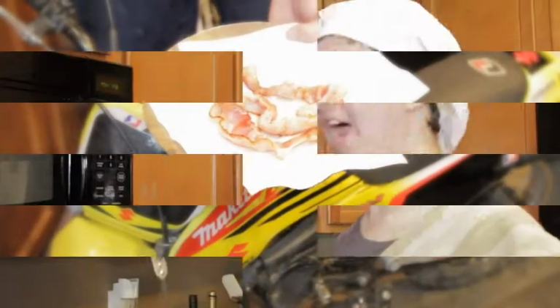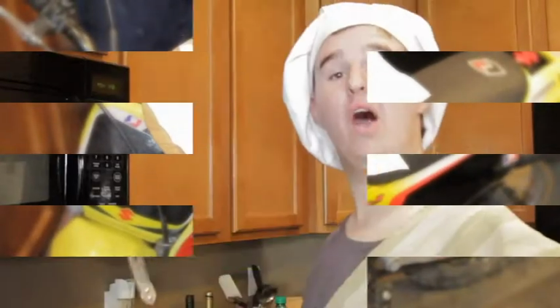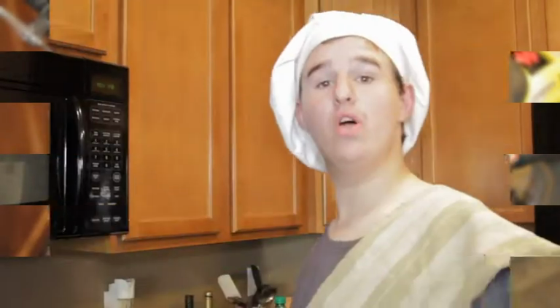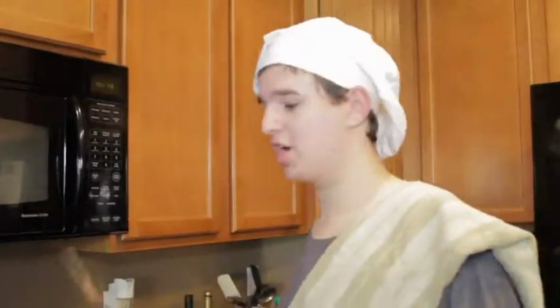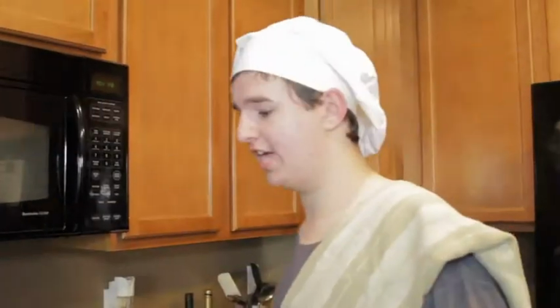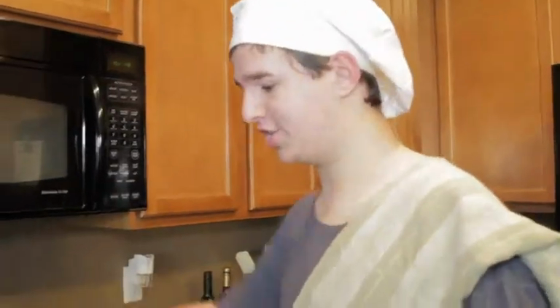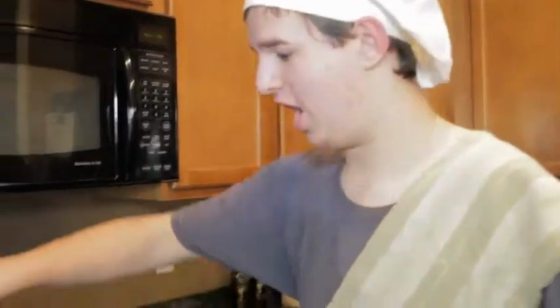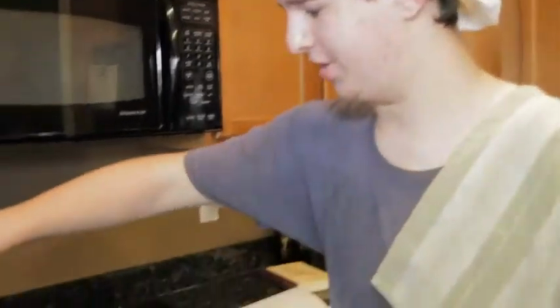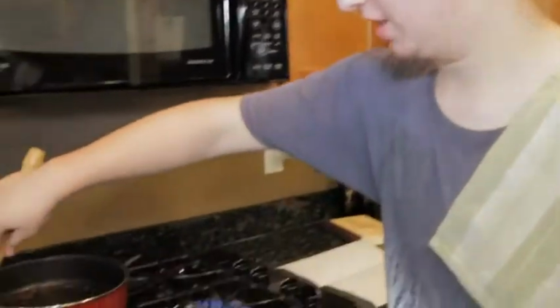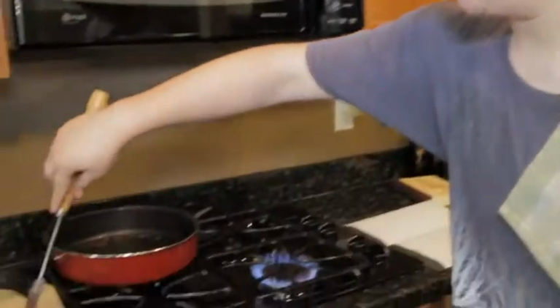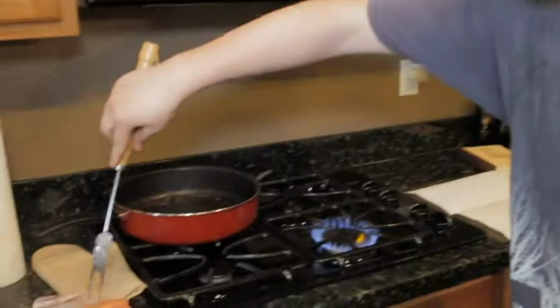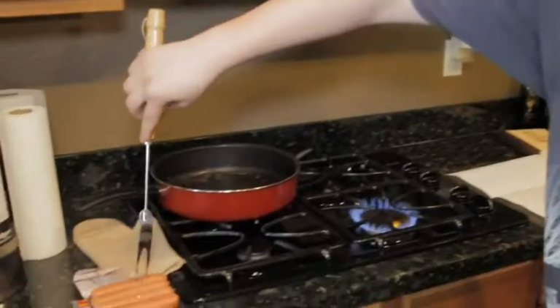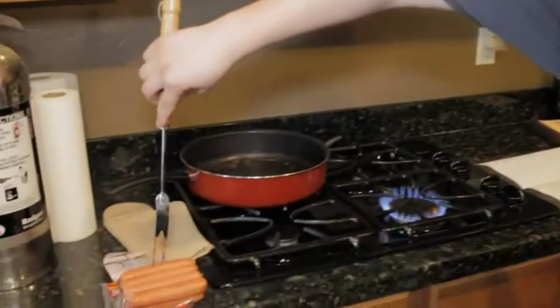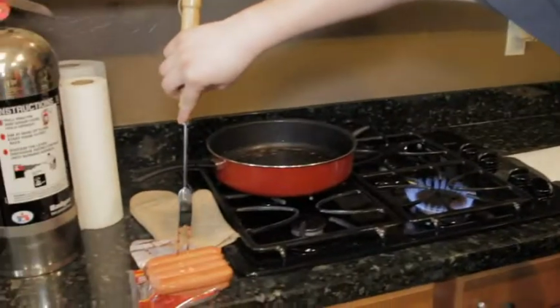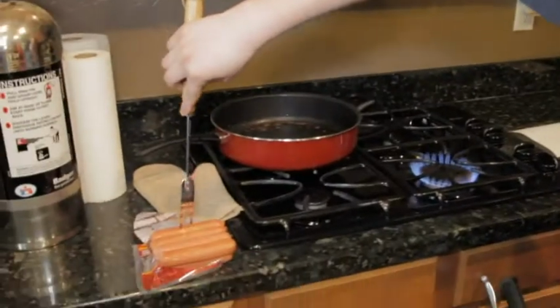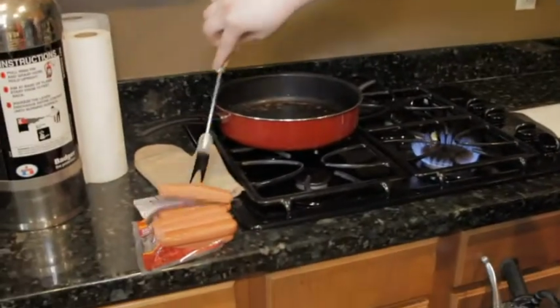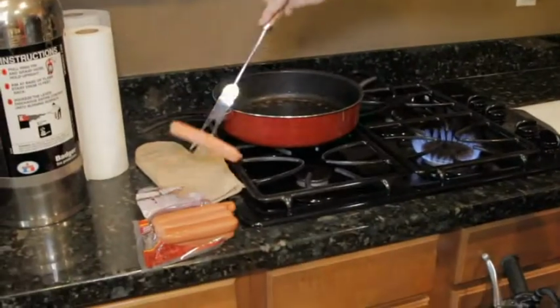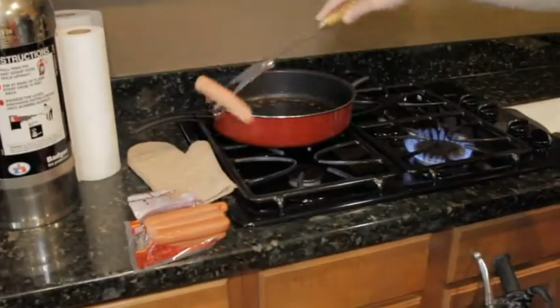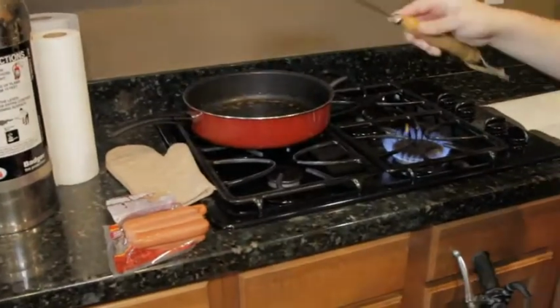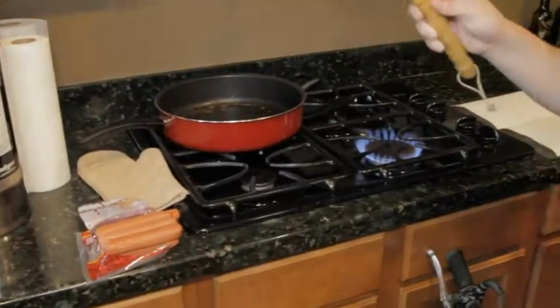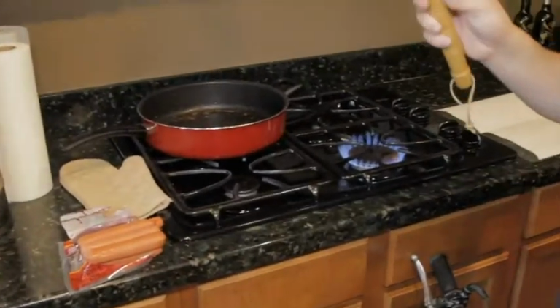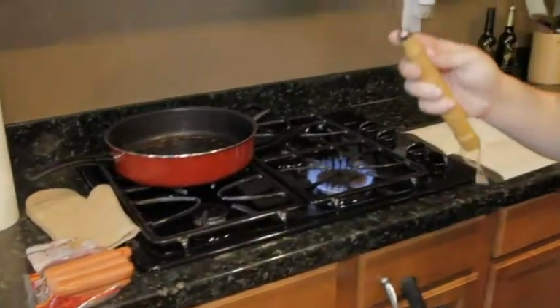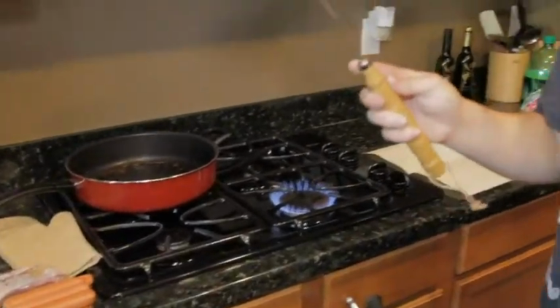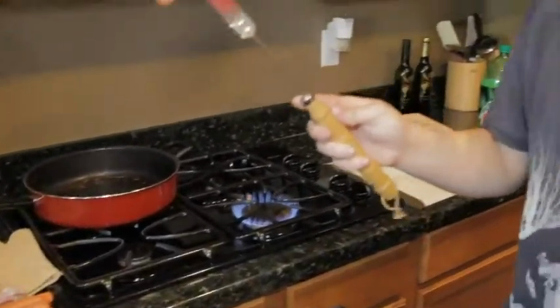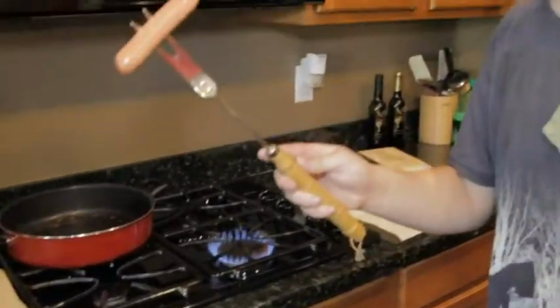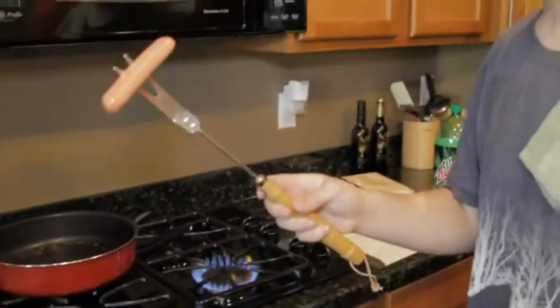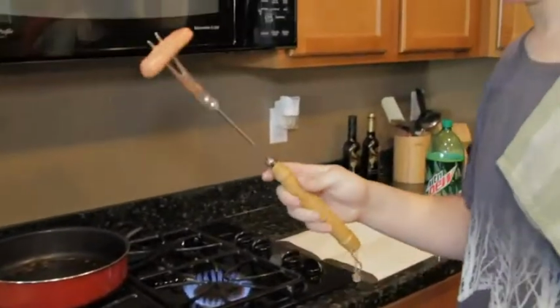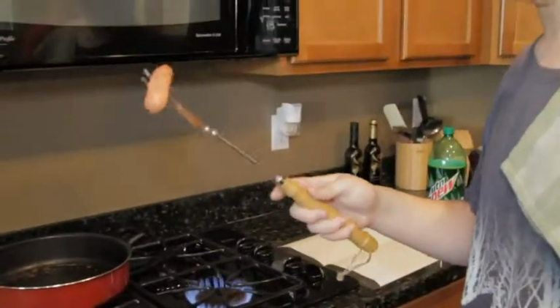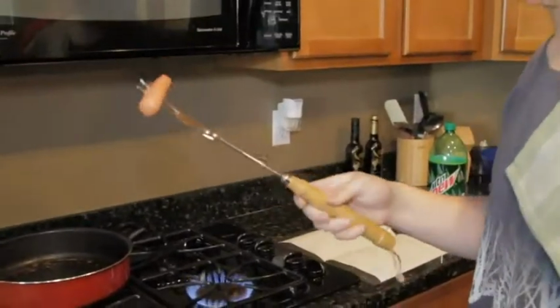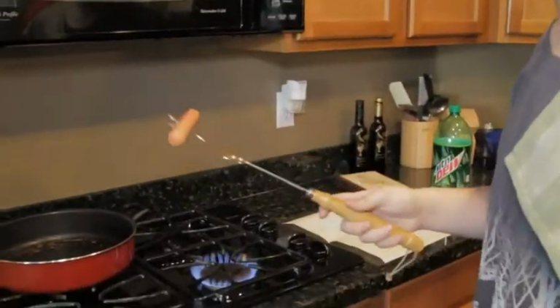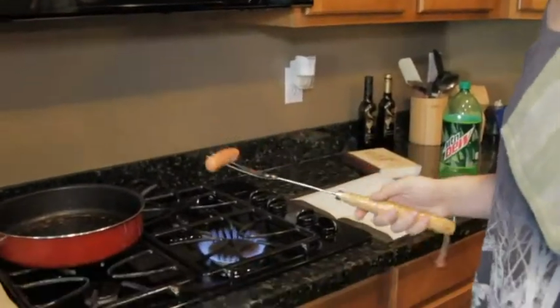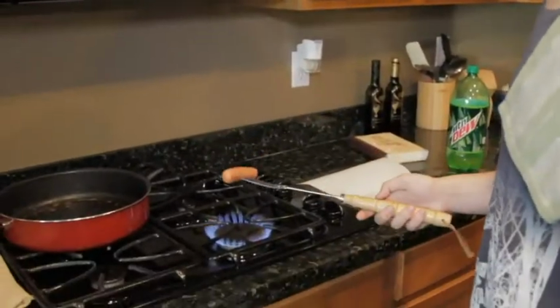Now, you're going to get your hot dogs and cook them on an open flame.